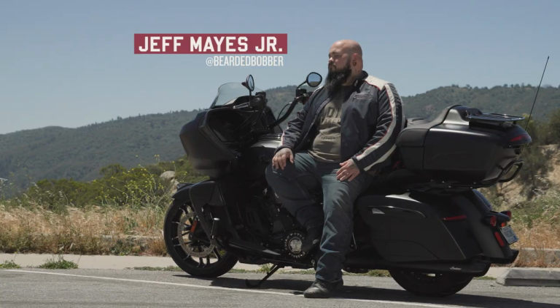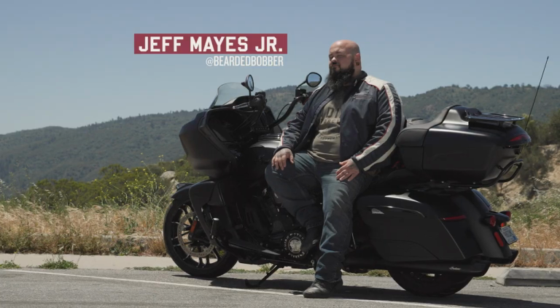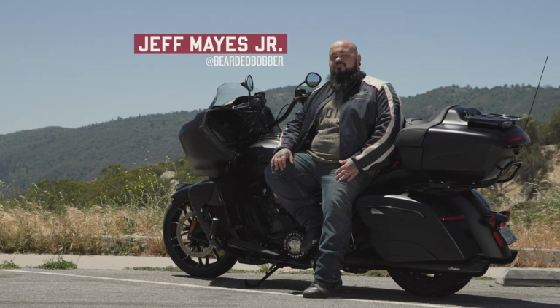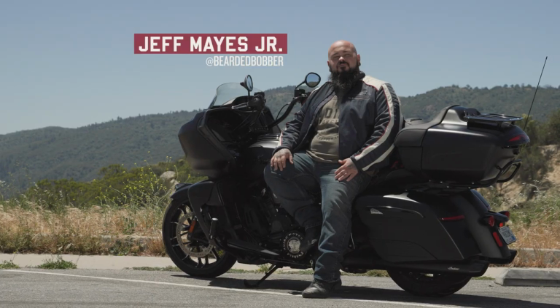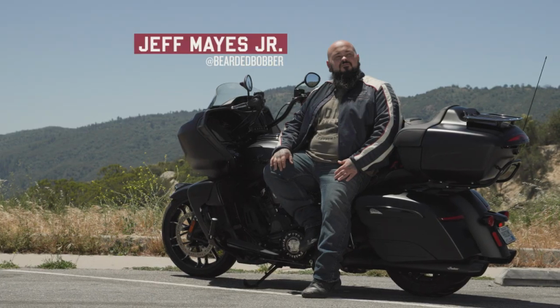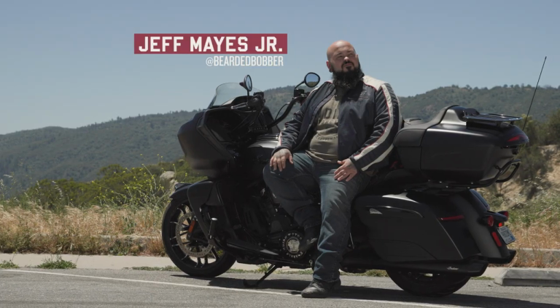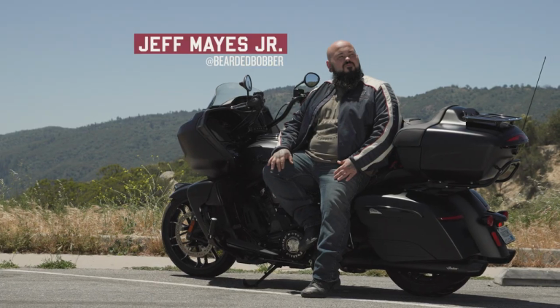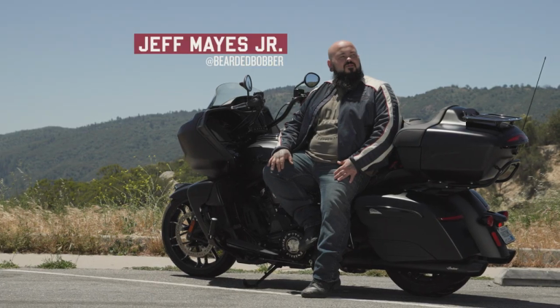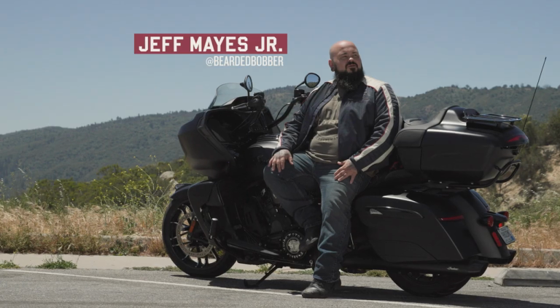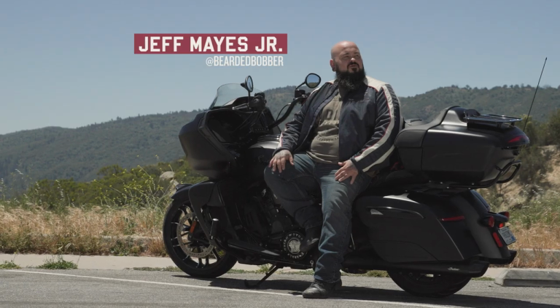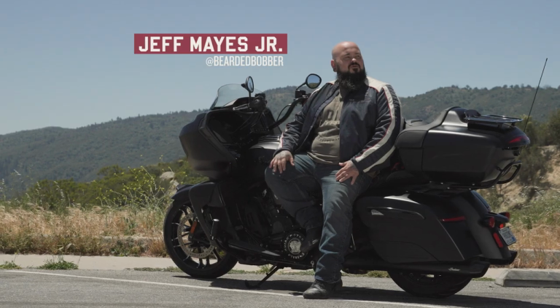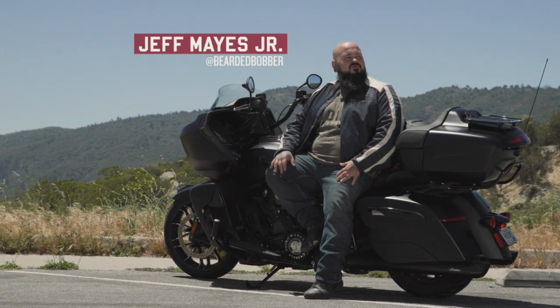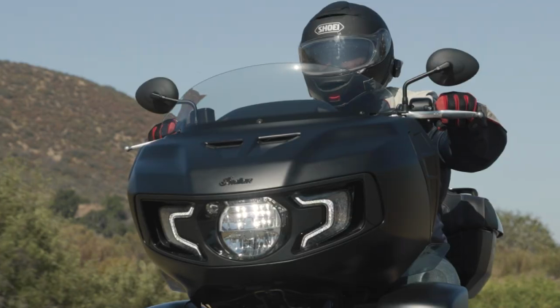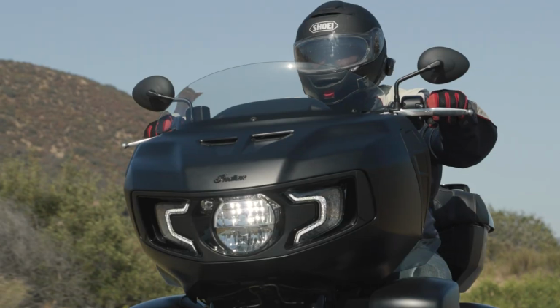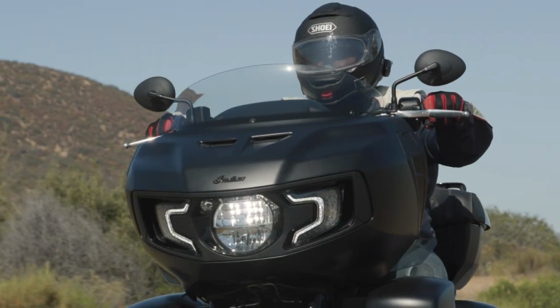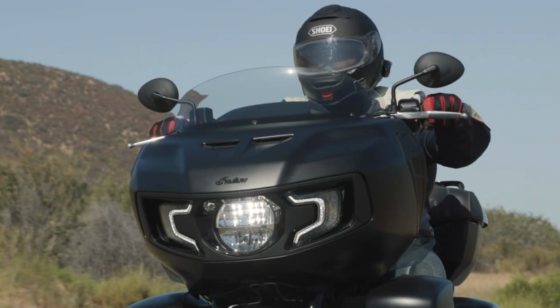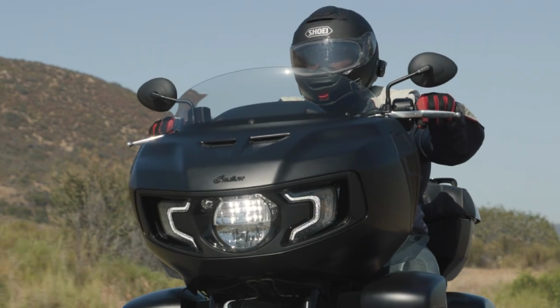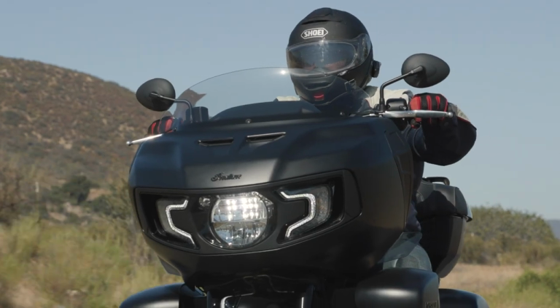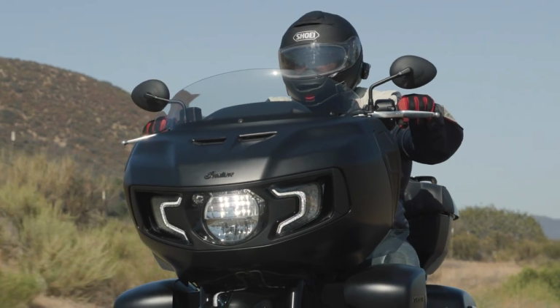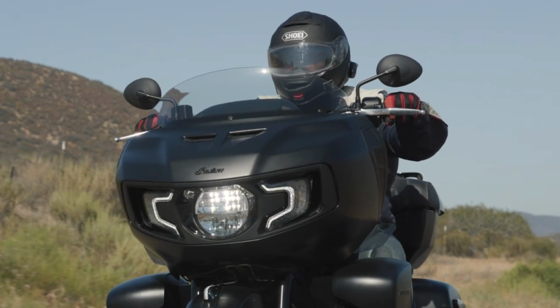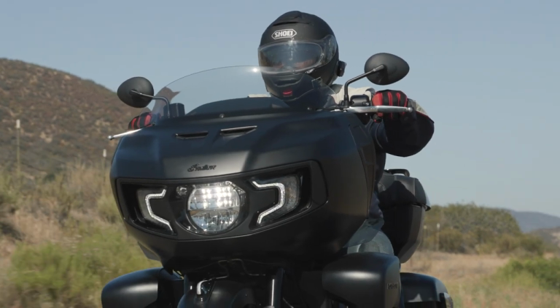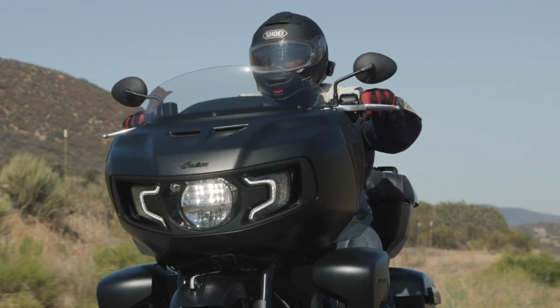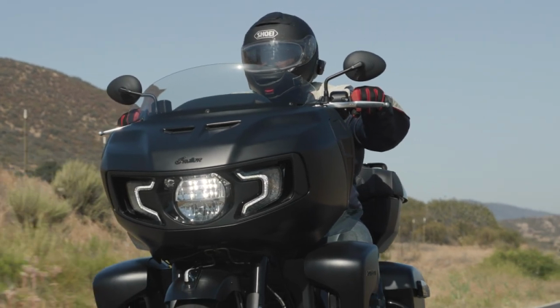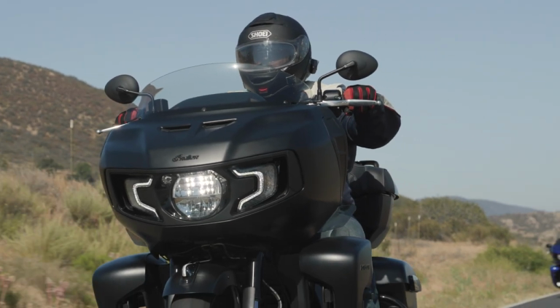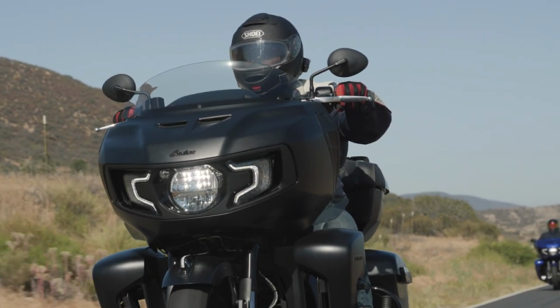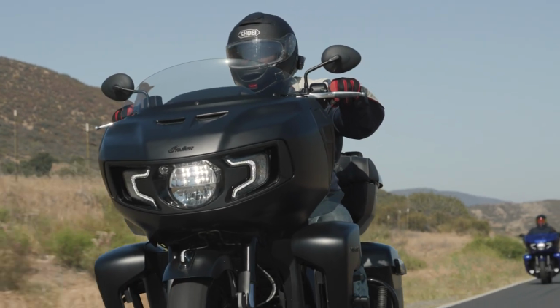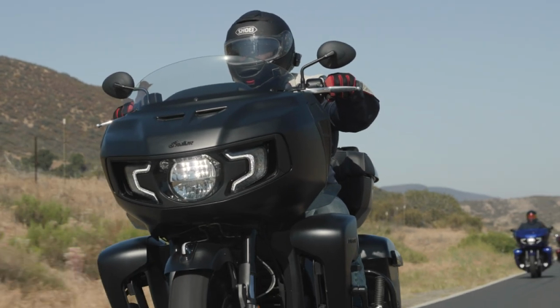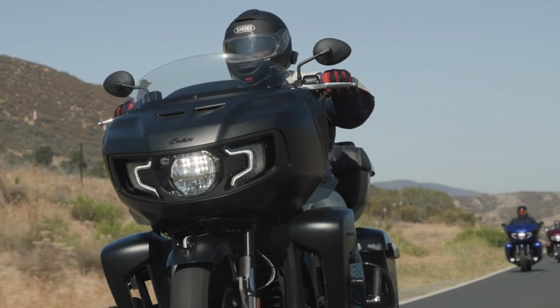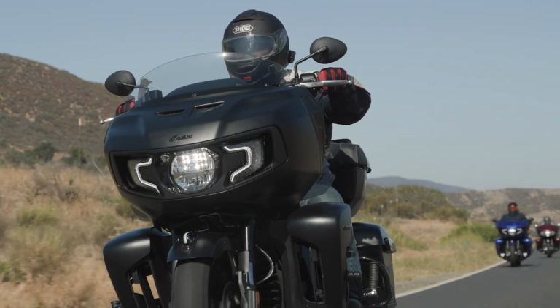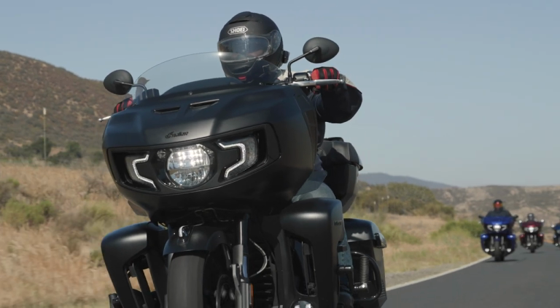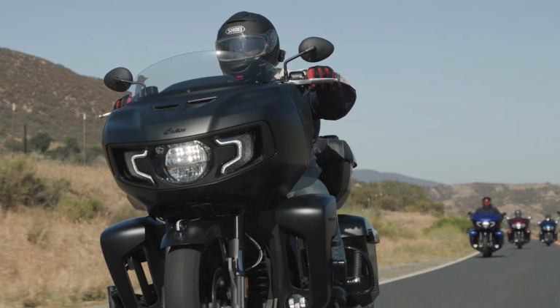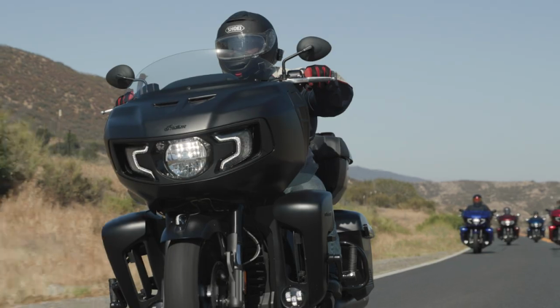My name is Jeff. I am from Redlands, California, and I own an Indian Challenger, Indian Scout Bobber, and a 2020 Indian Chief.